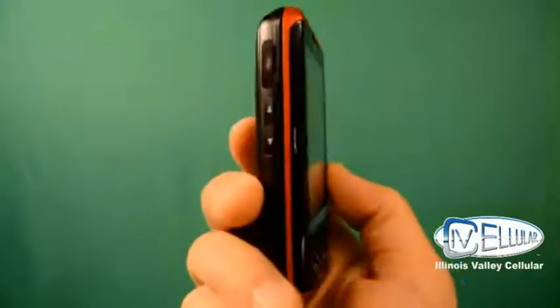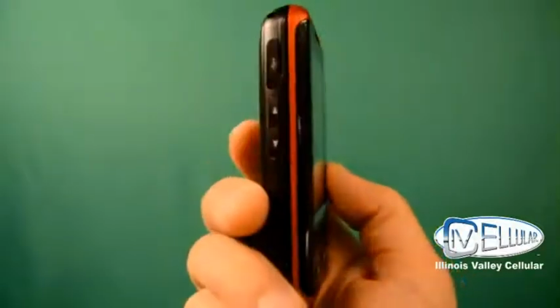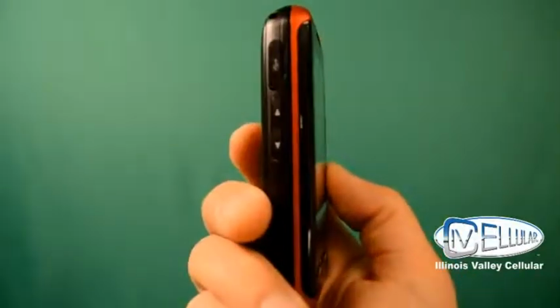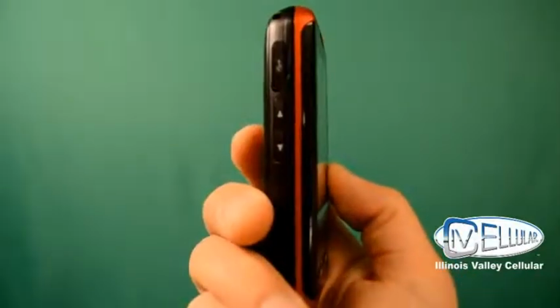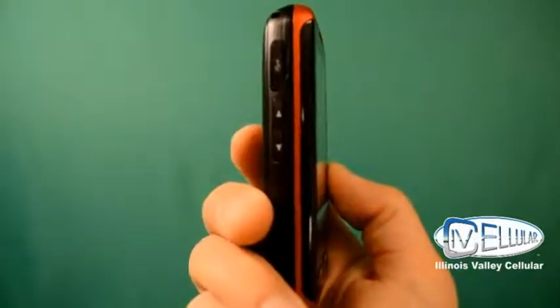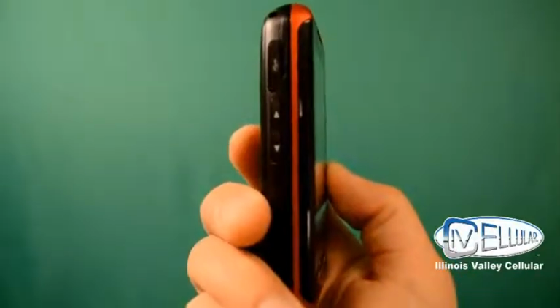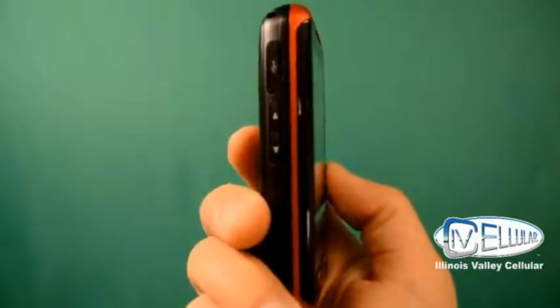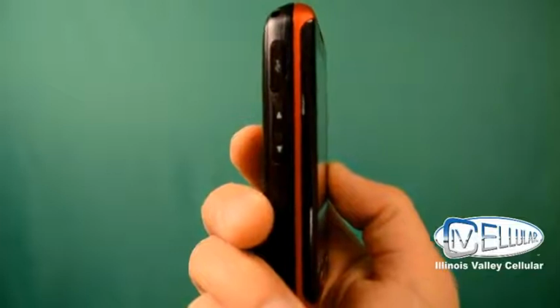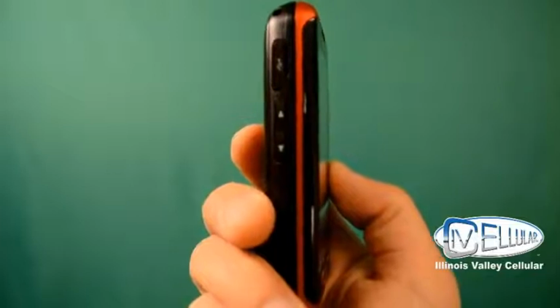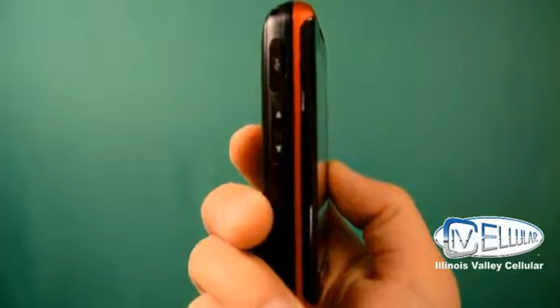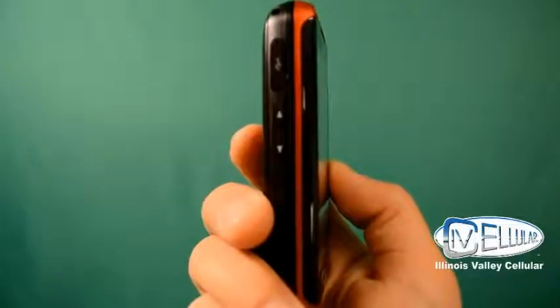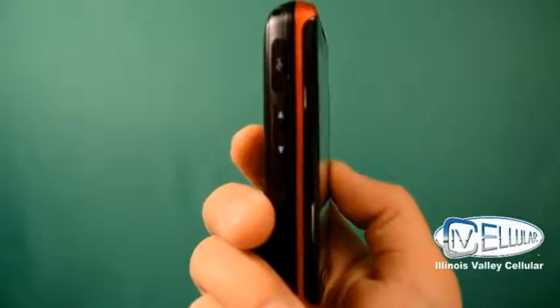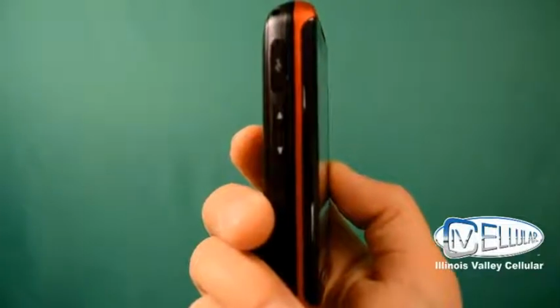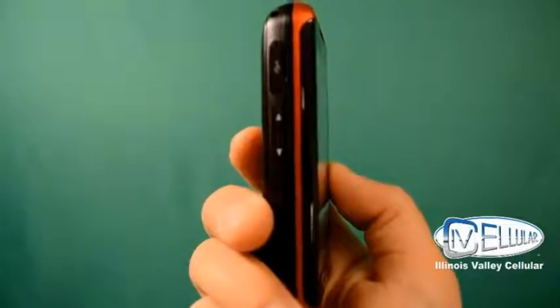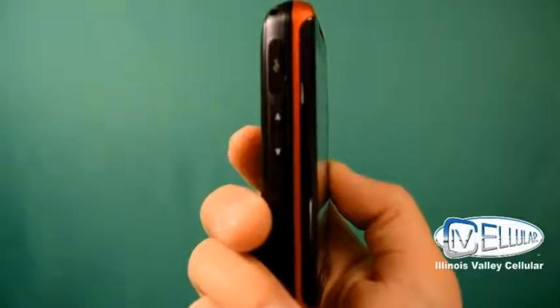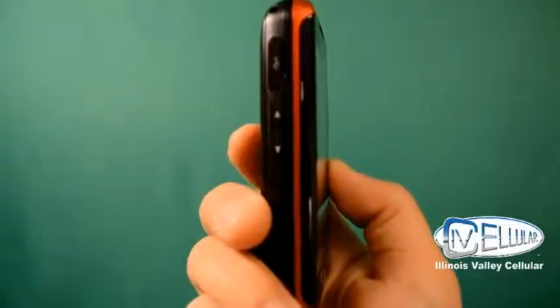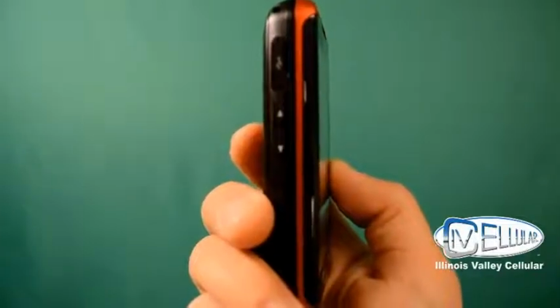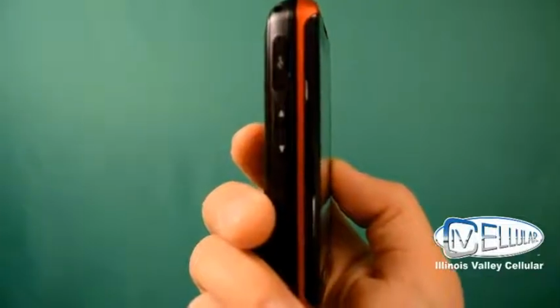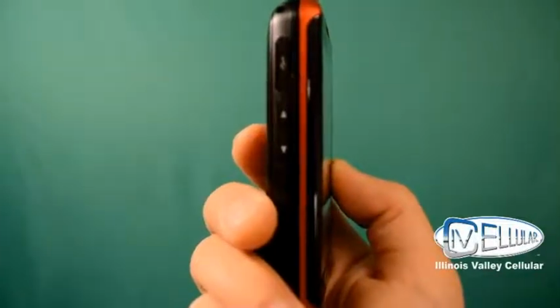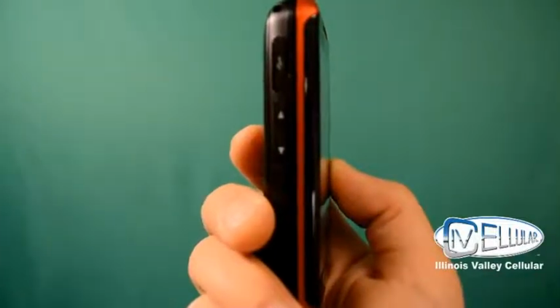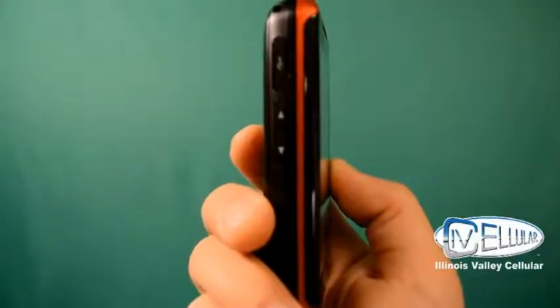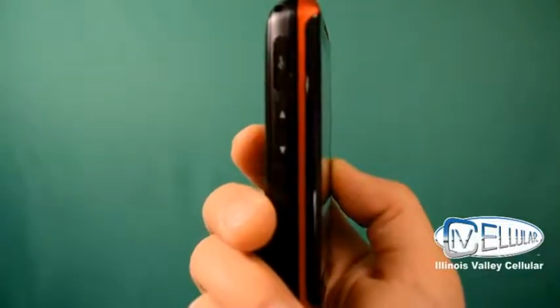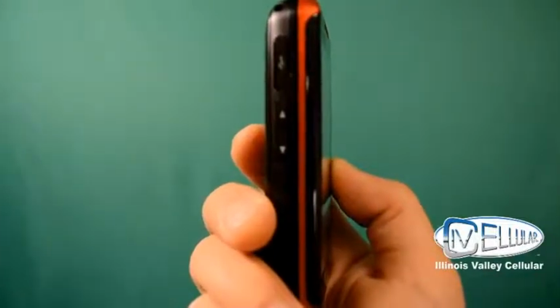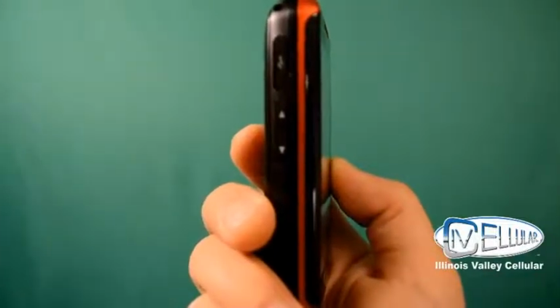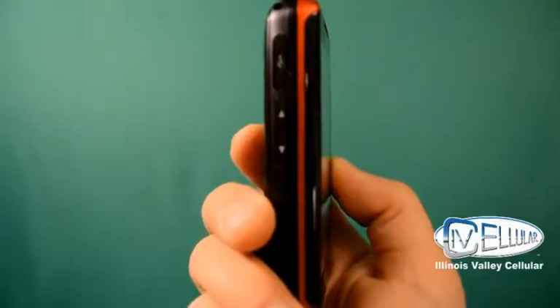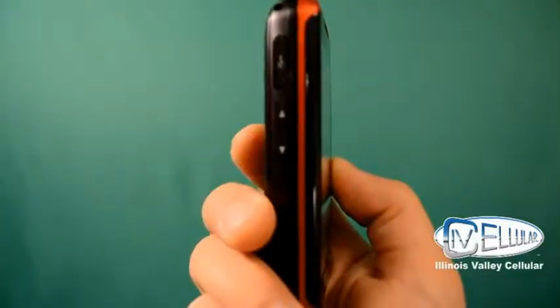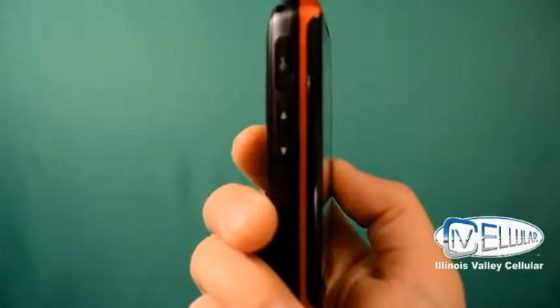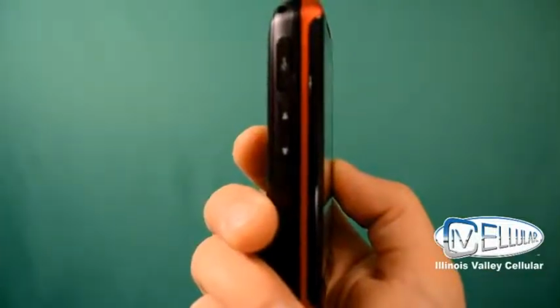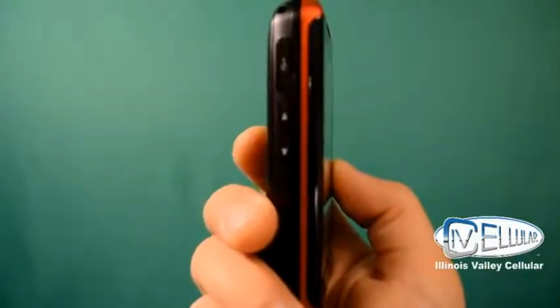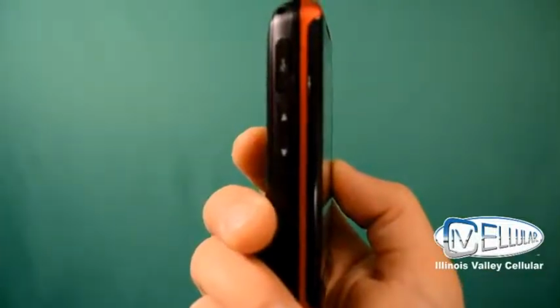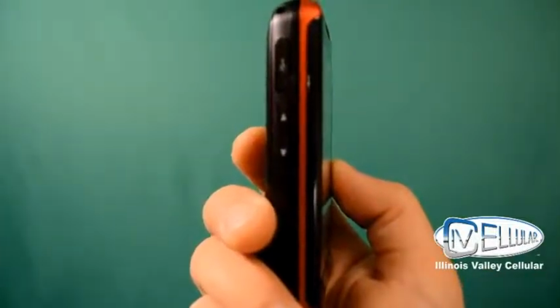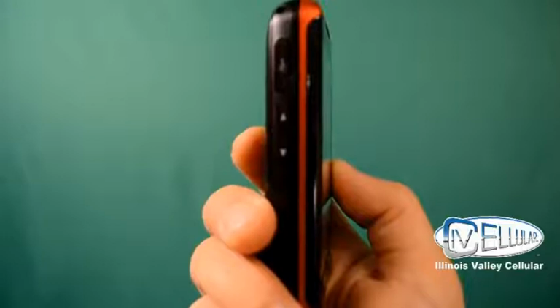On the side of it, you have your volume up and your volume down. And at the very top, you have your connection for your micro USB charger.